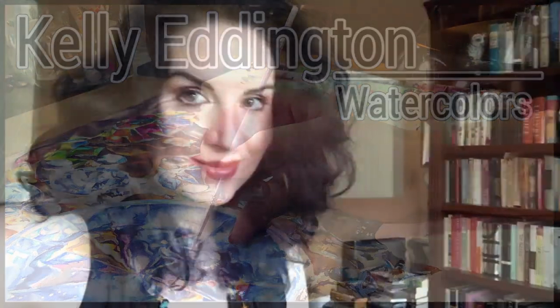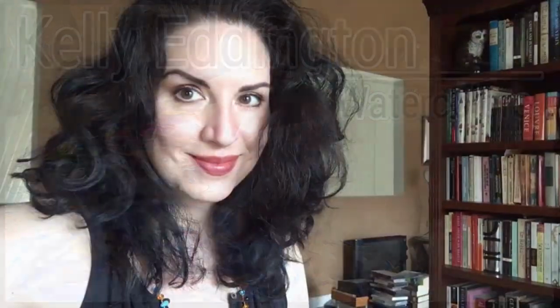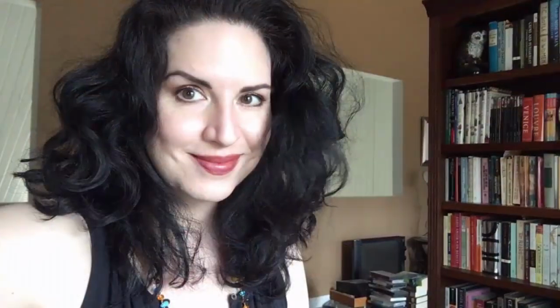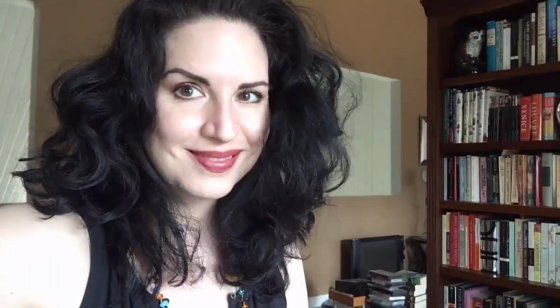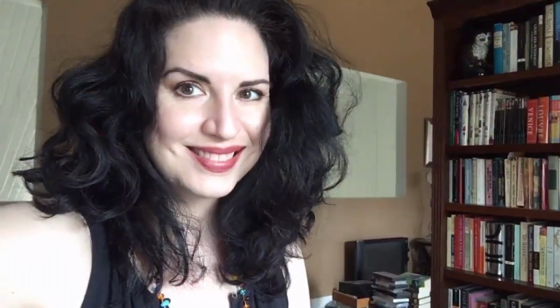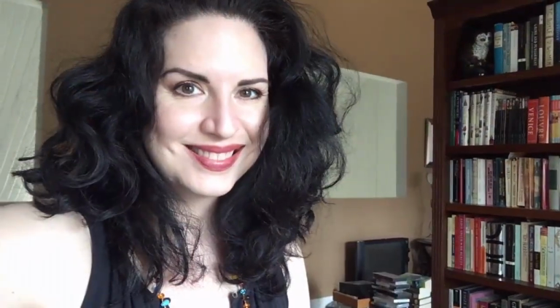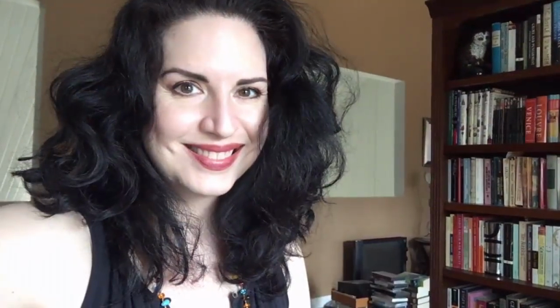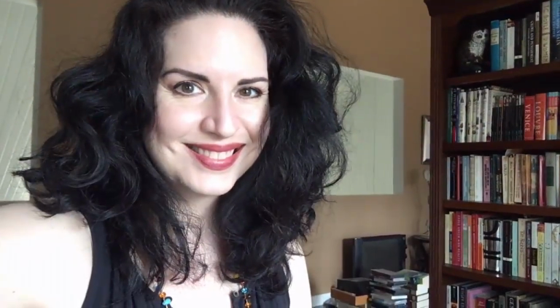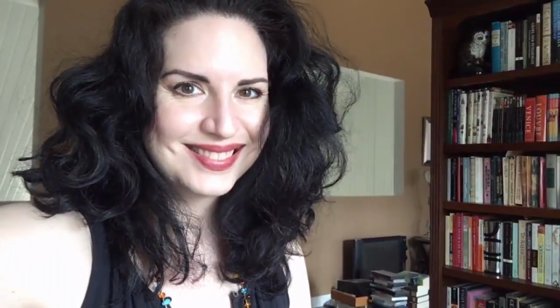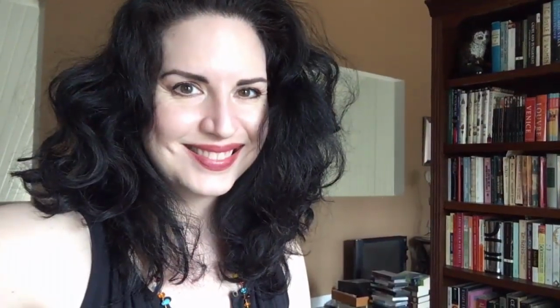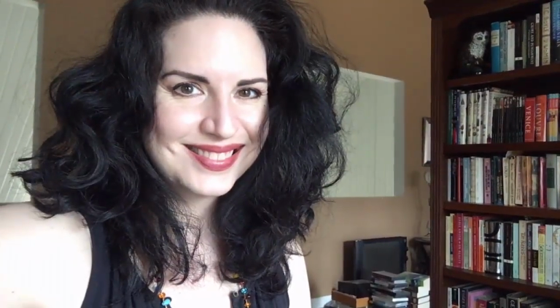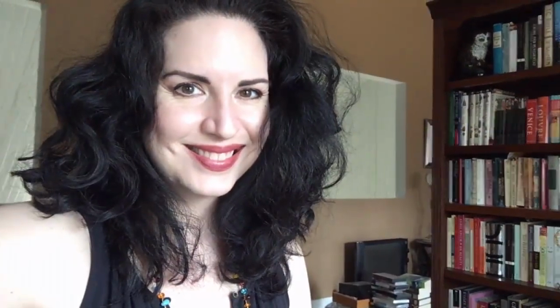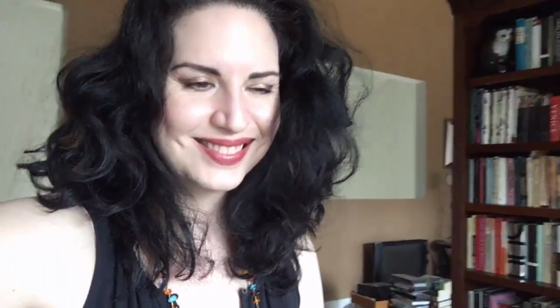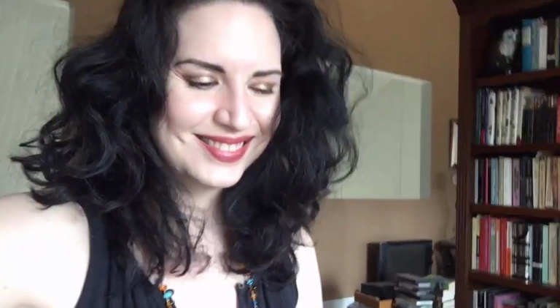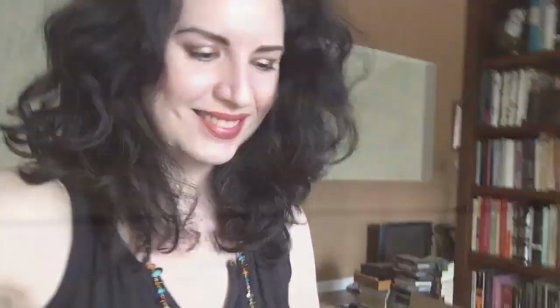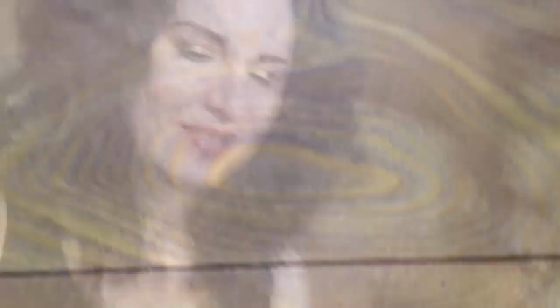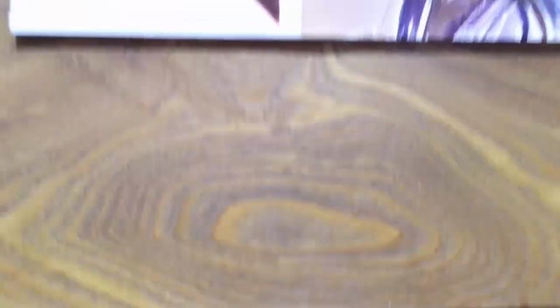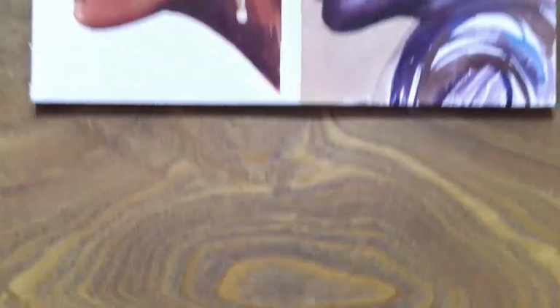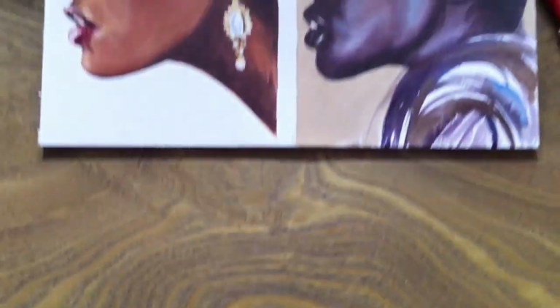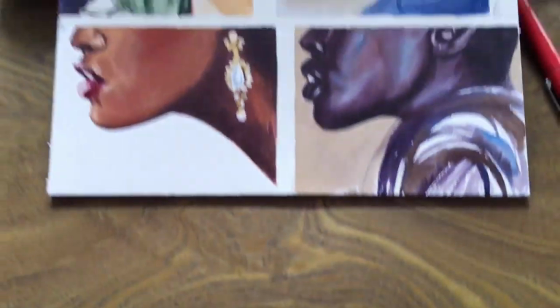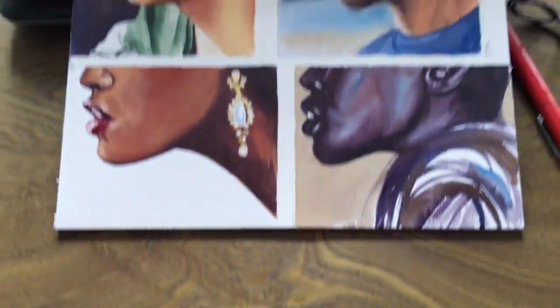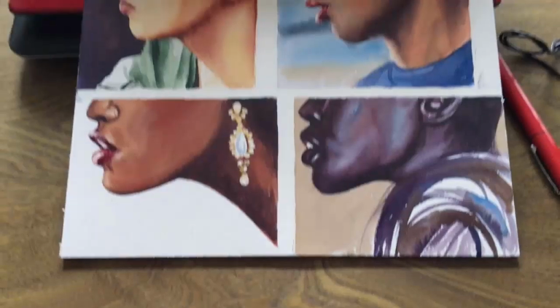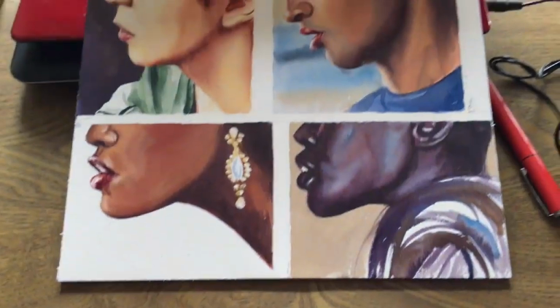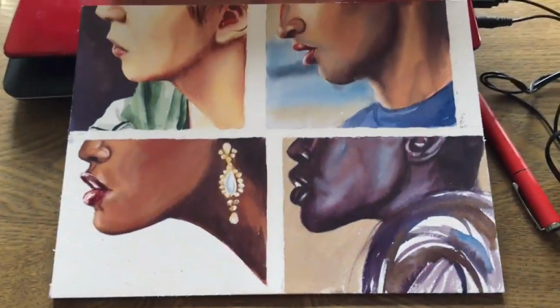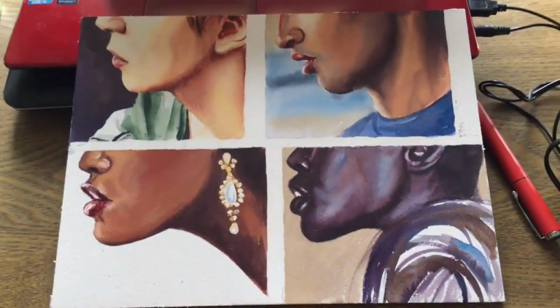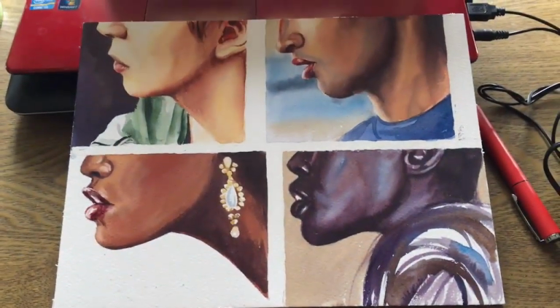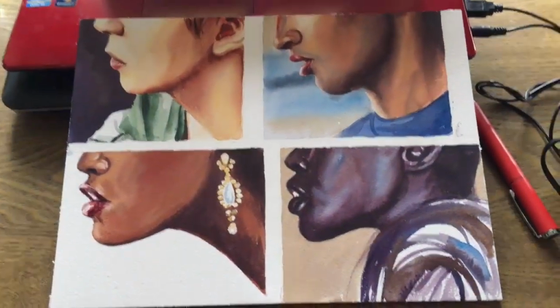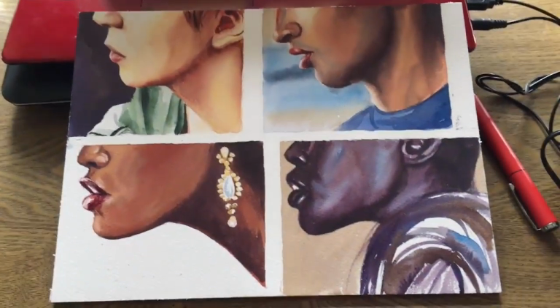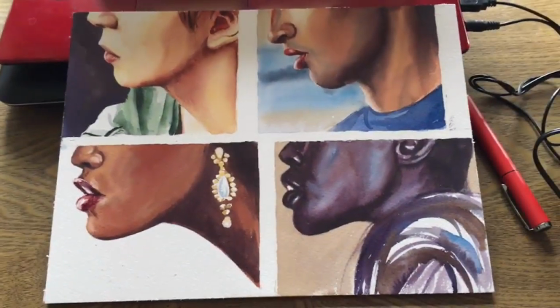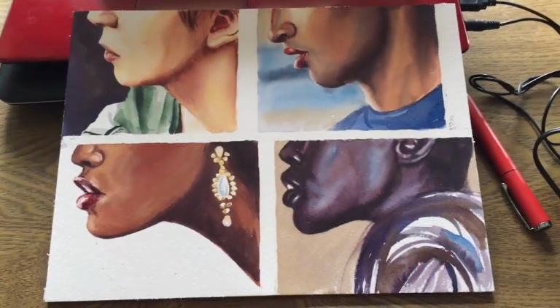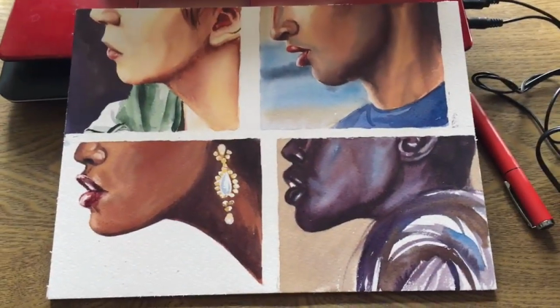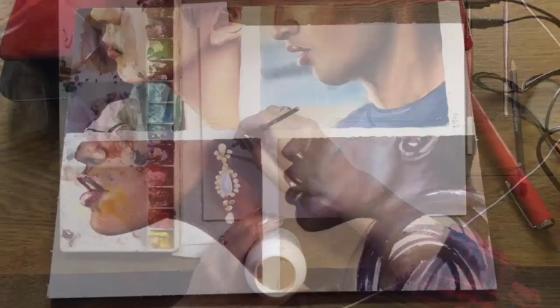Hi everyone. Today I'm going to paint four partial faces with different skin tones.